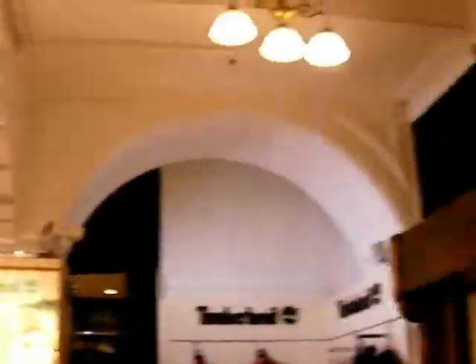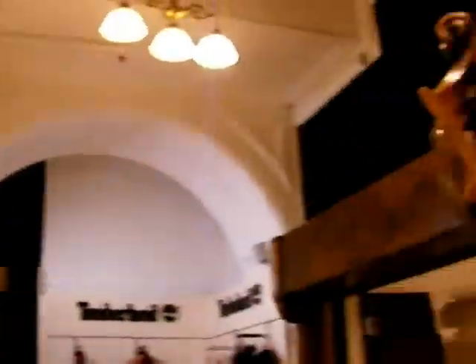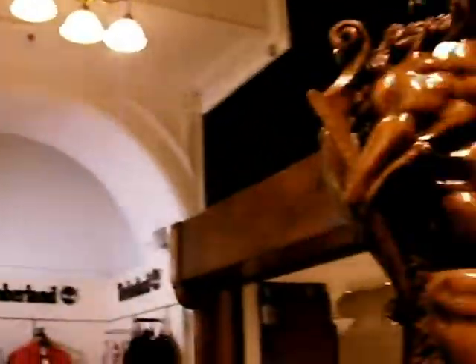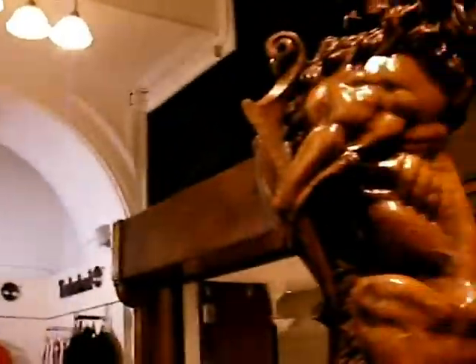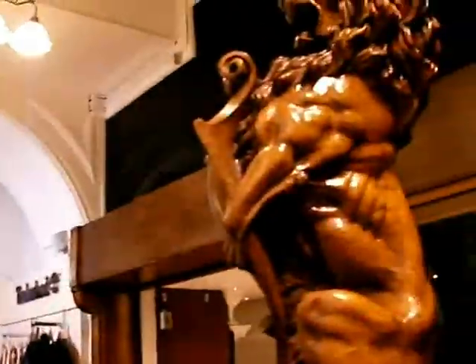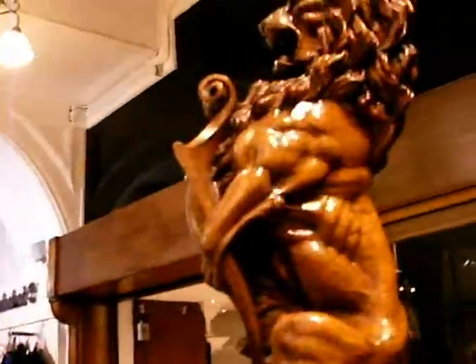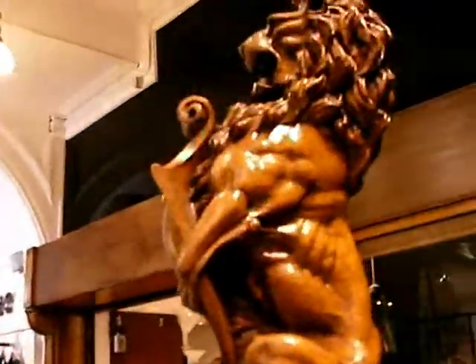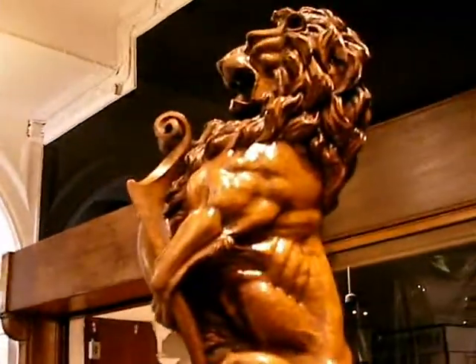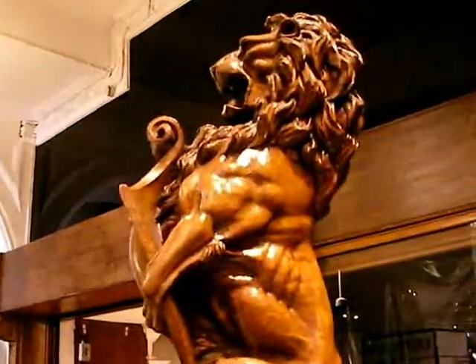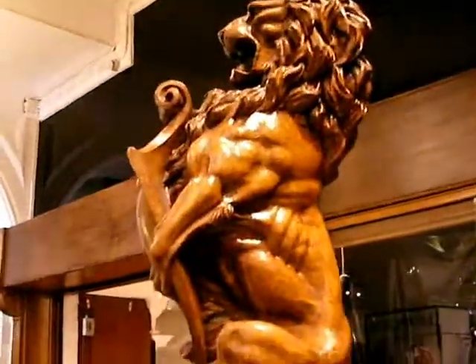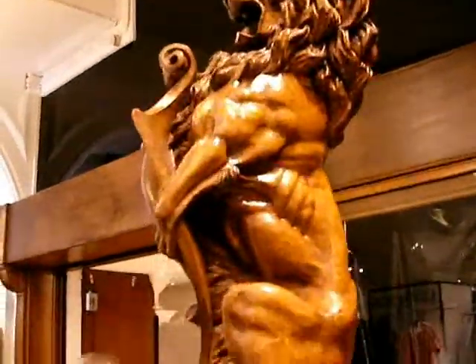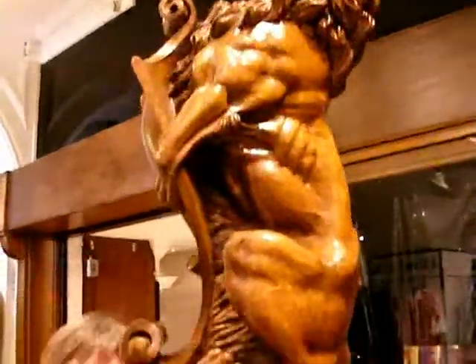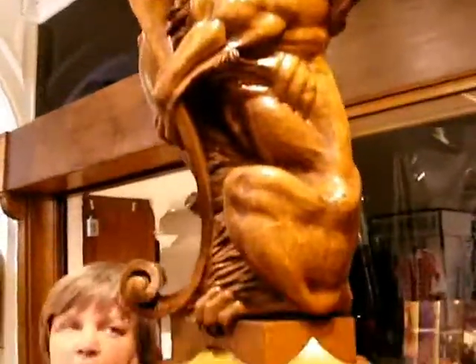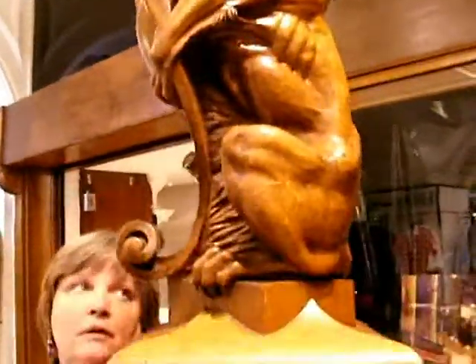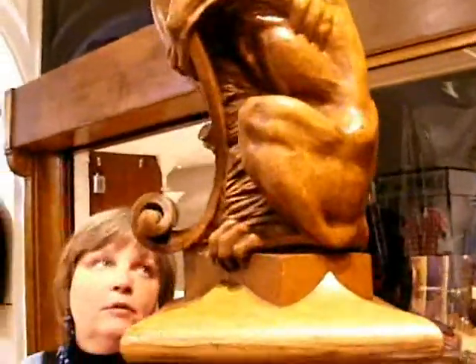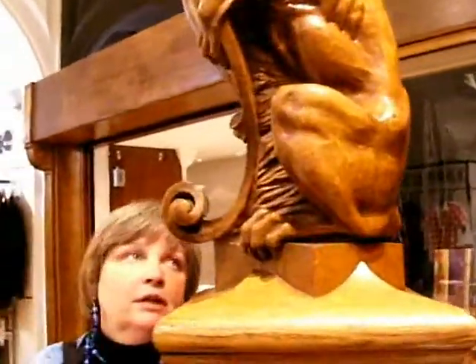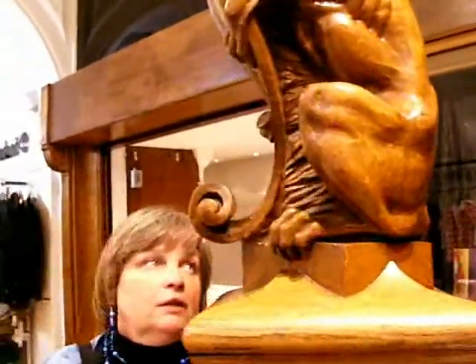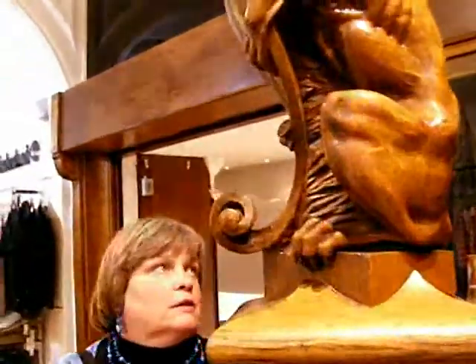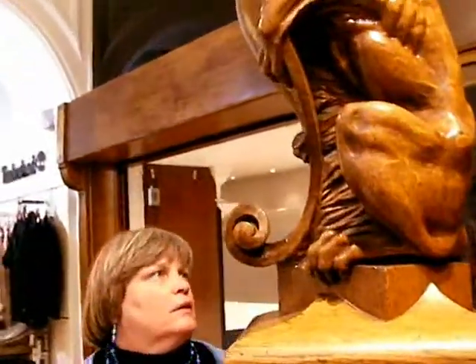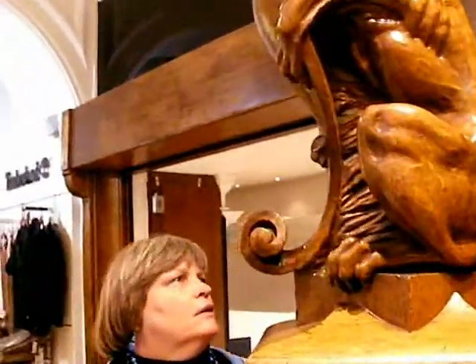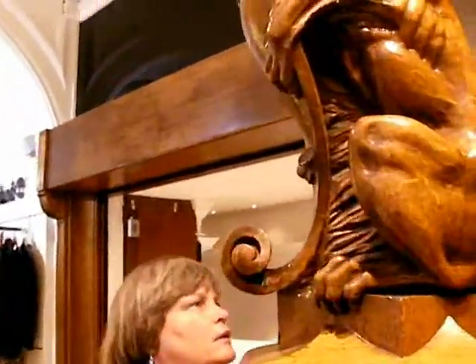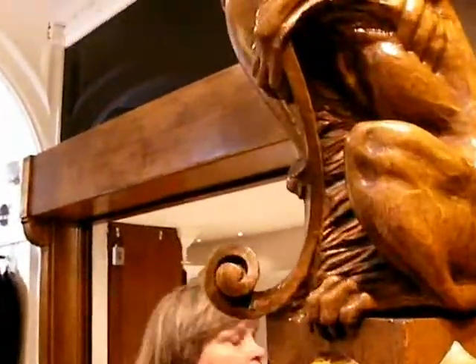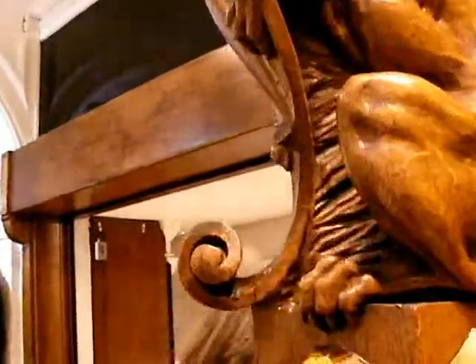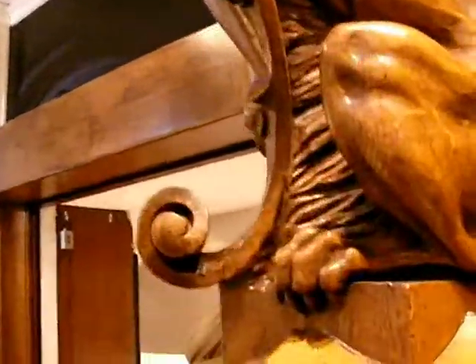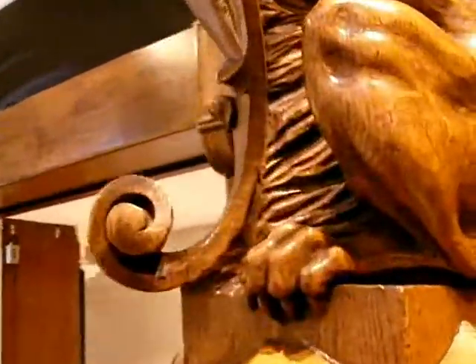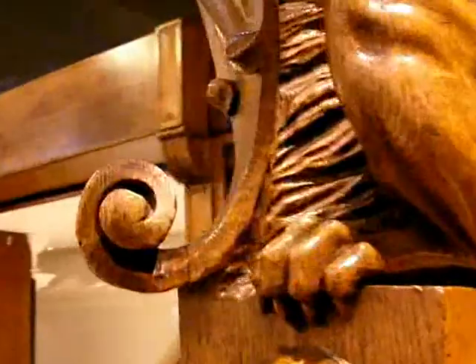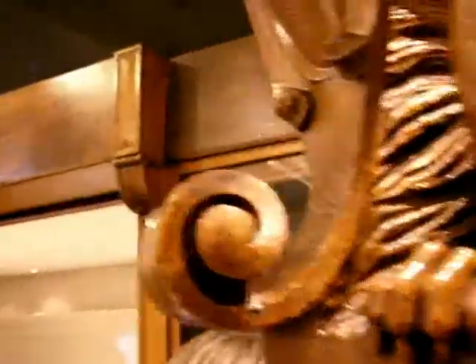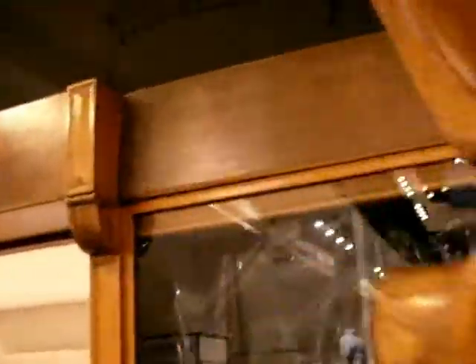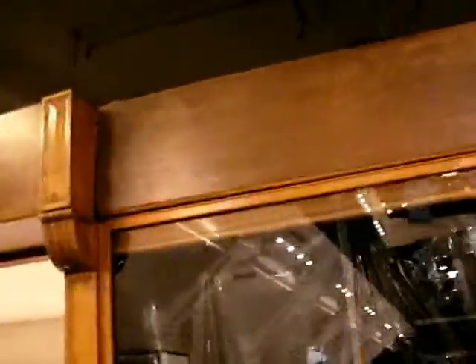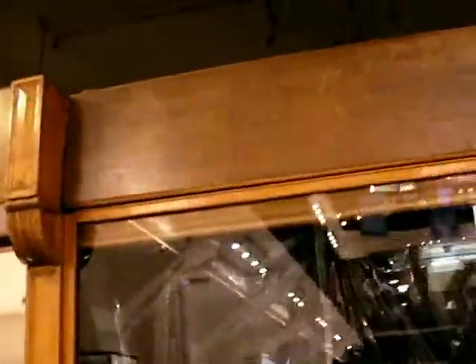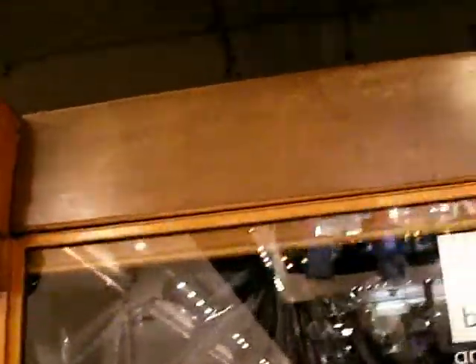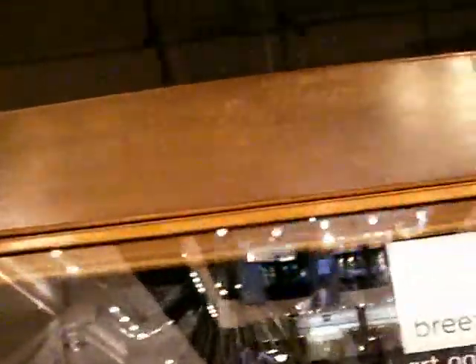And the wood carvings. Let's go upstairs.